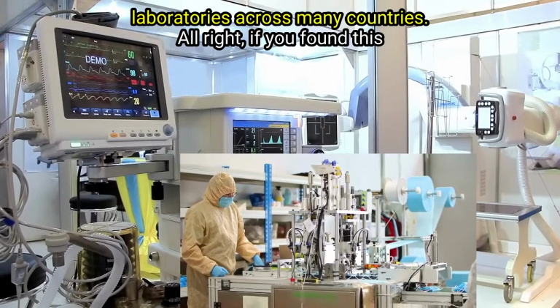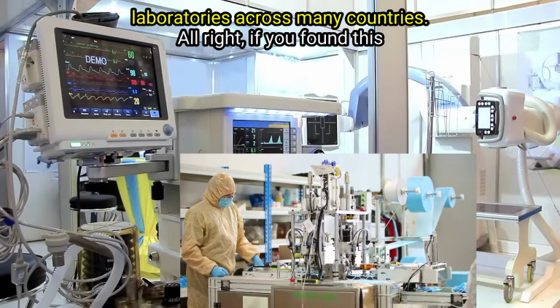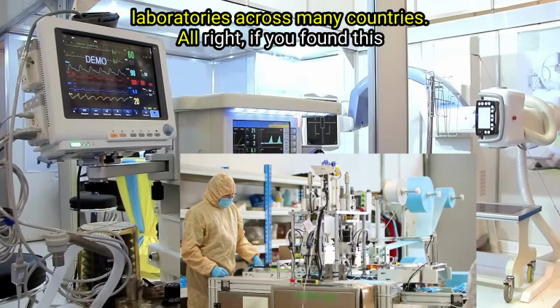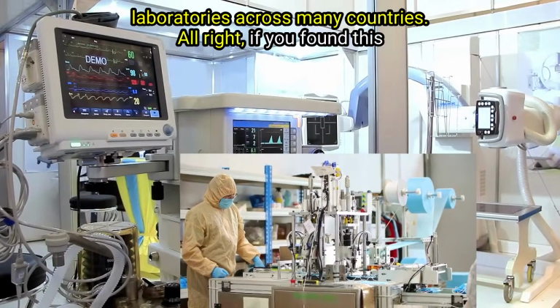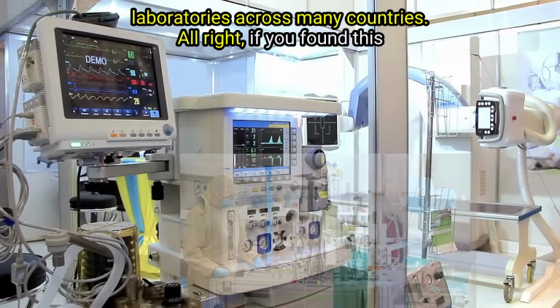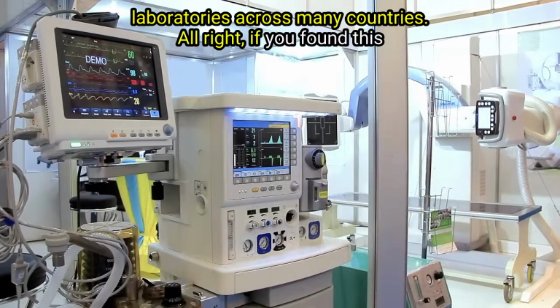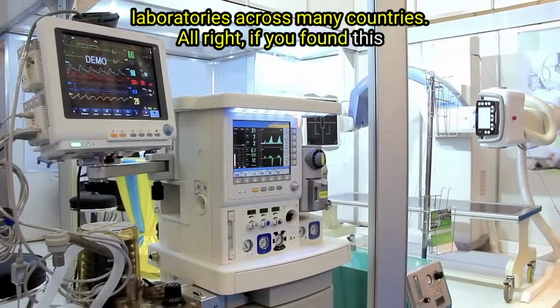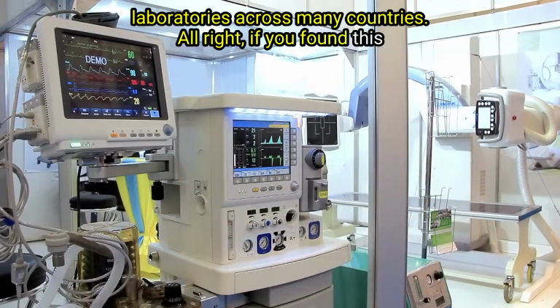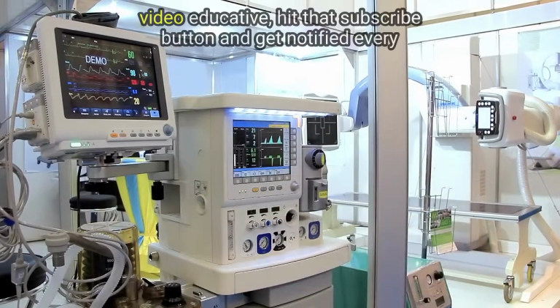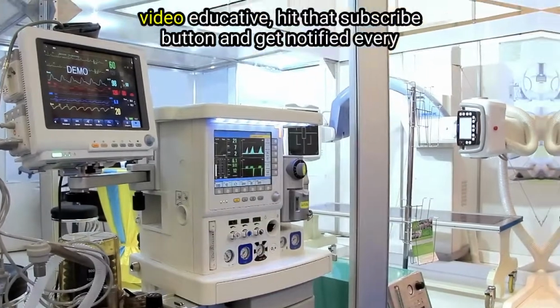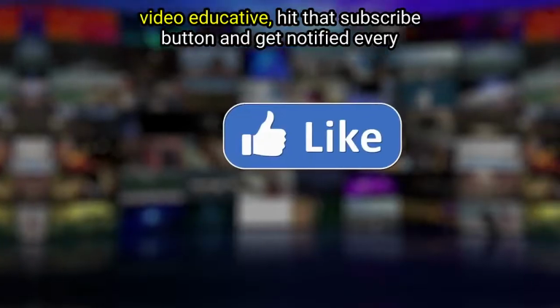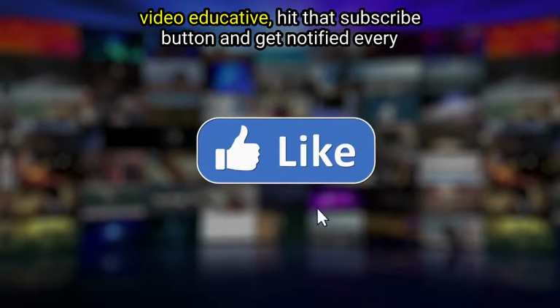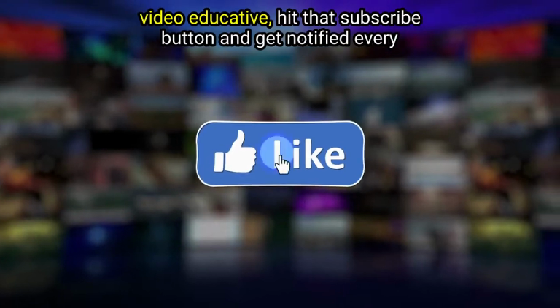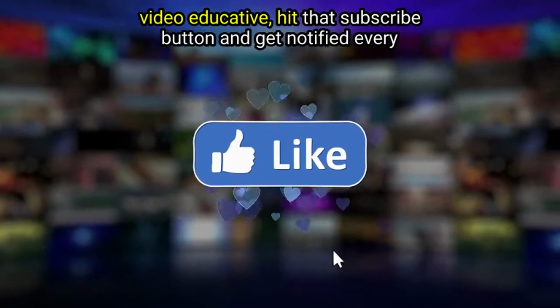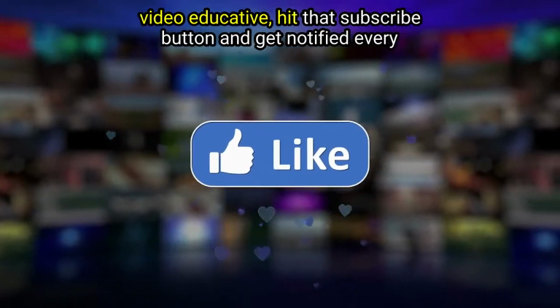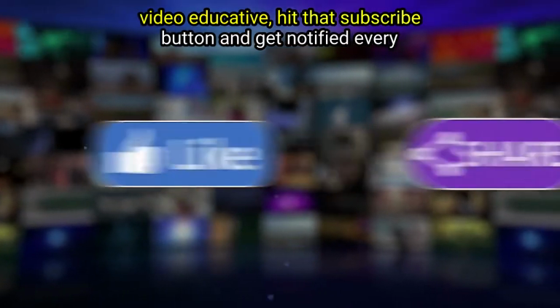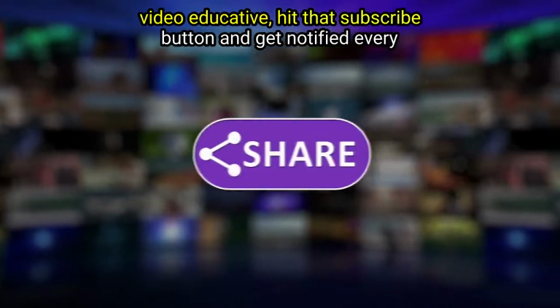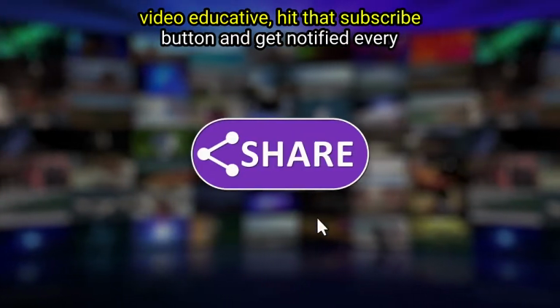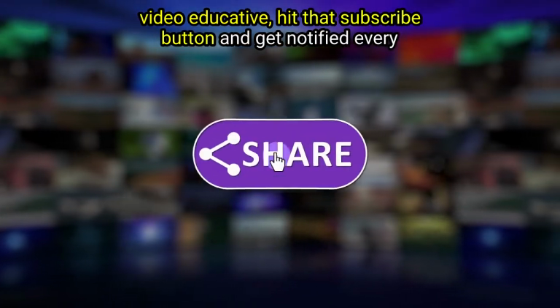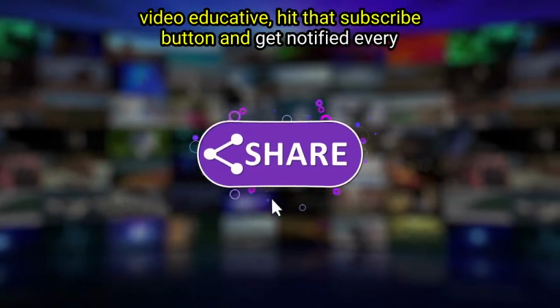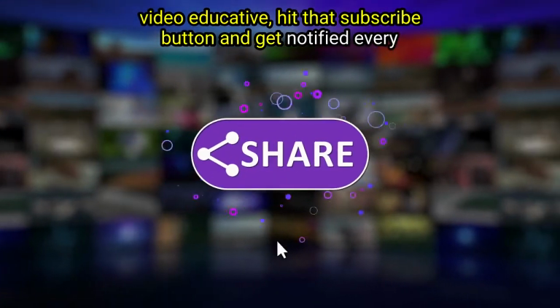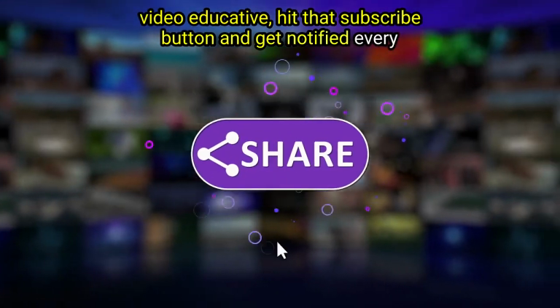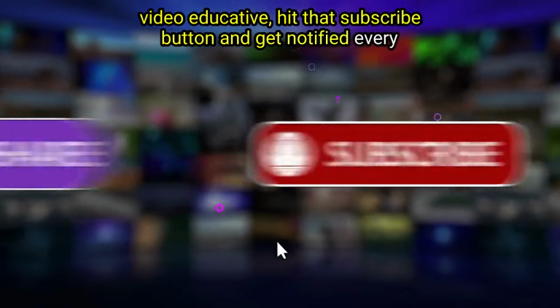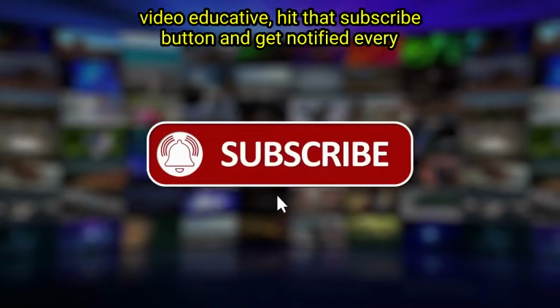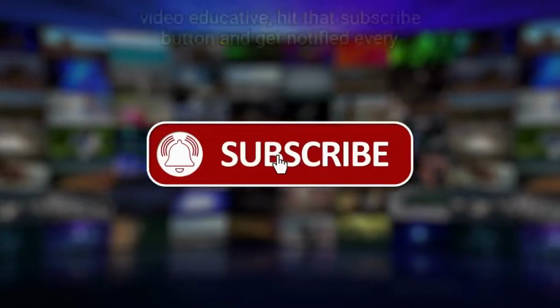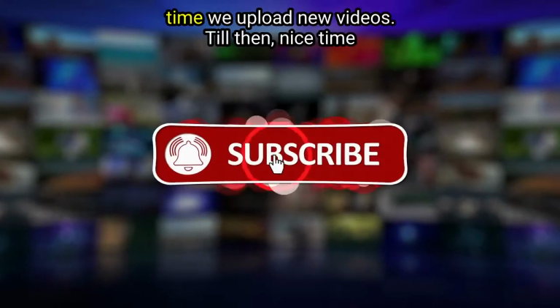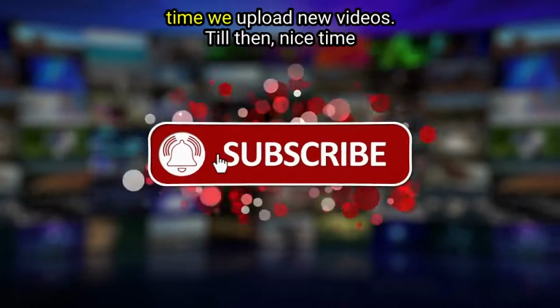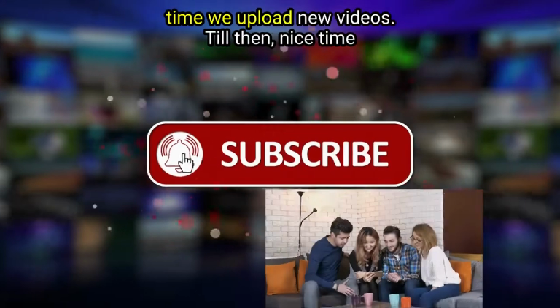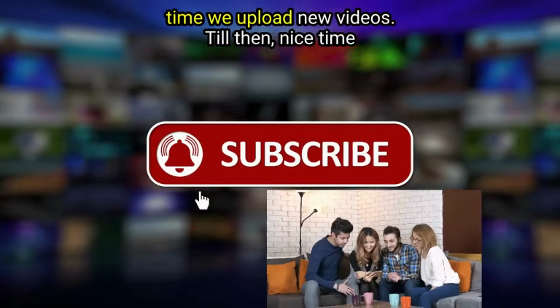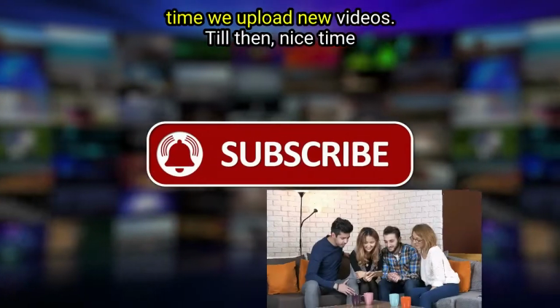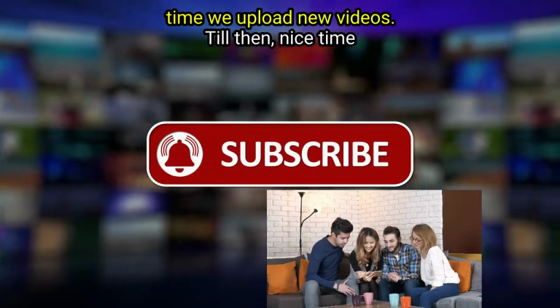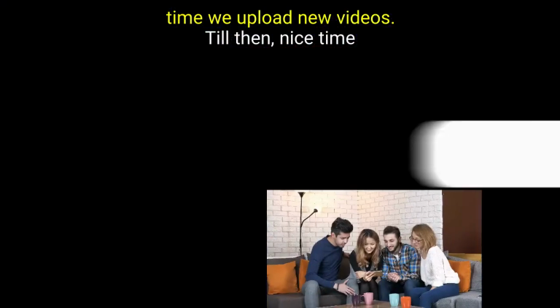All right, if you found this video educative, hit that subscribe button and get notified every time we upload new videos.